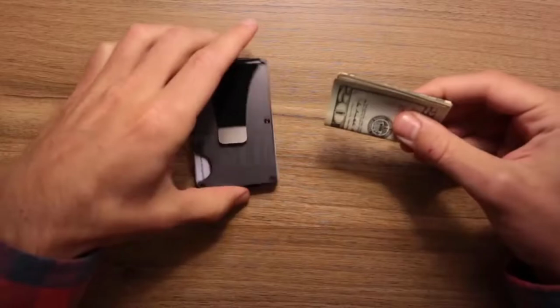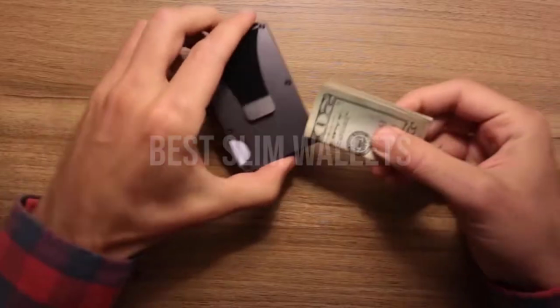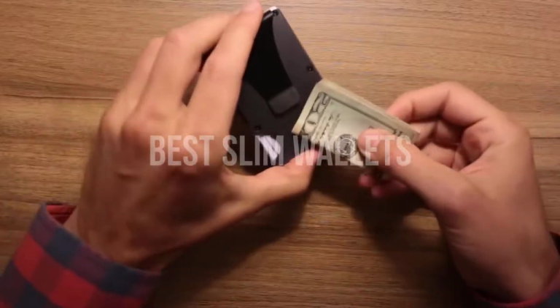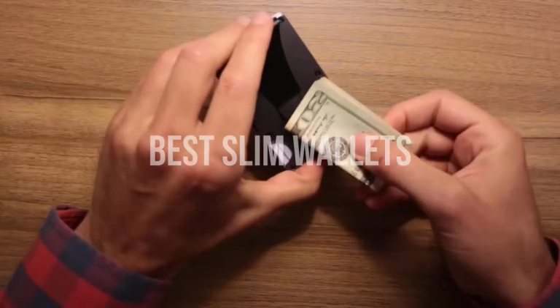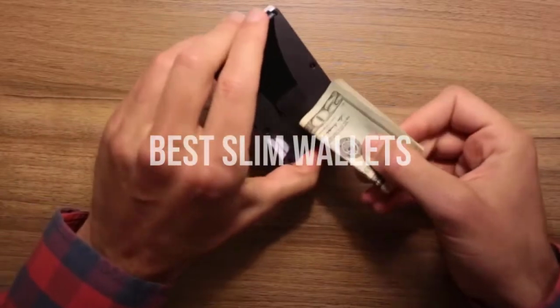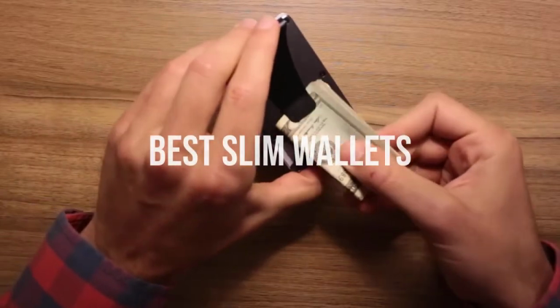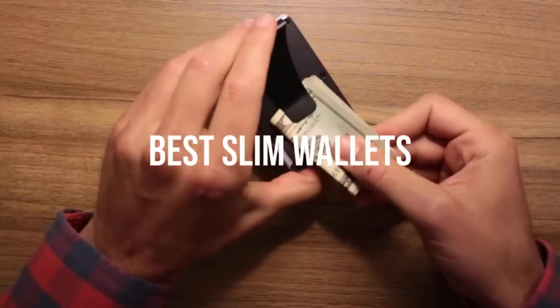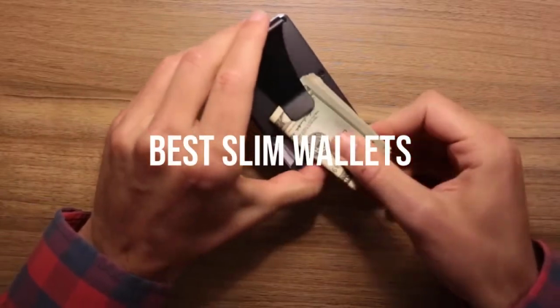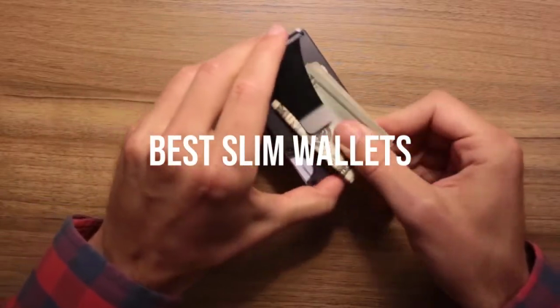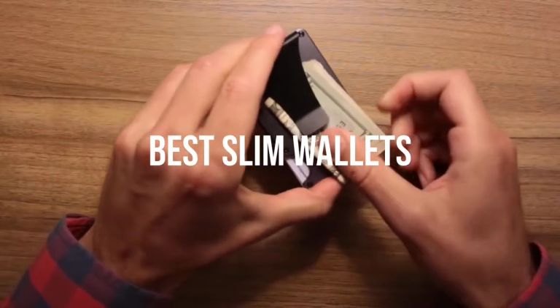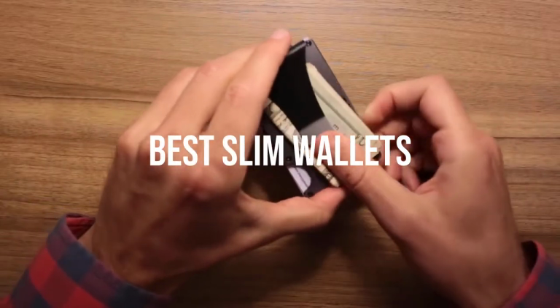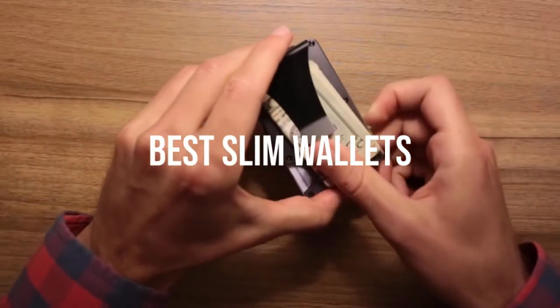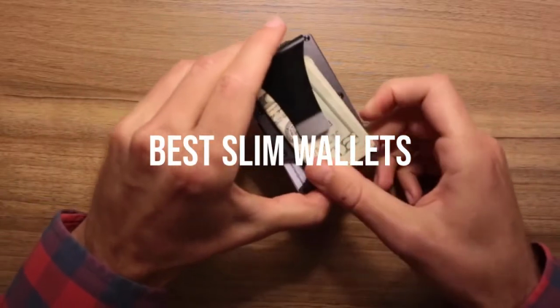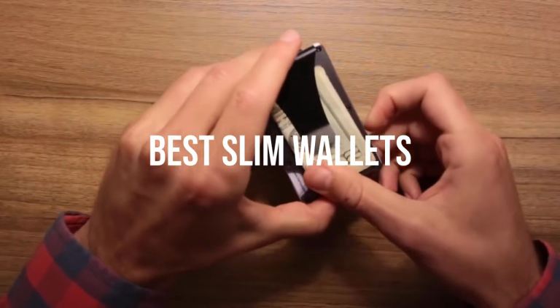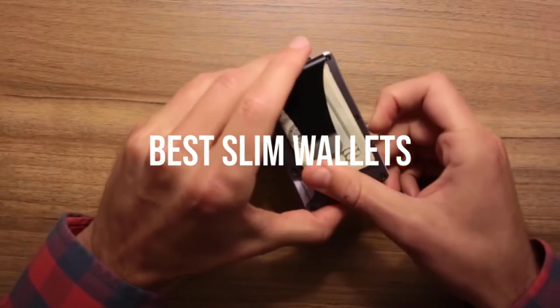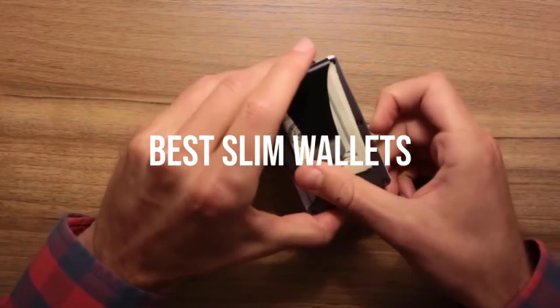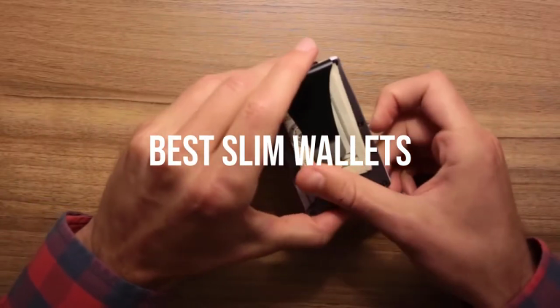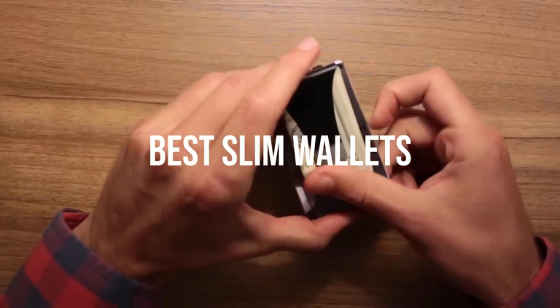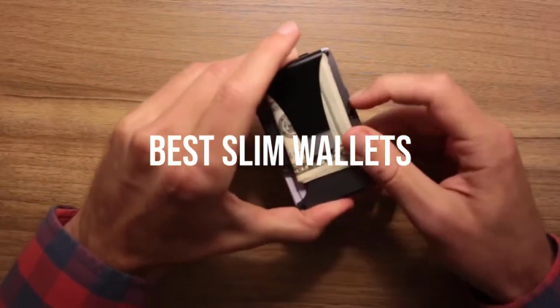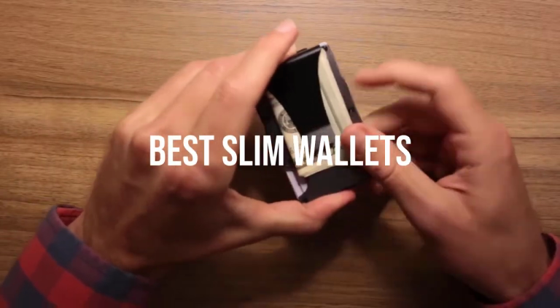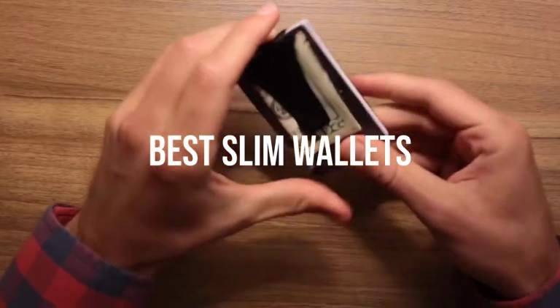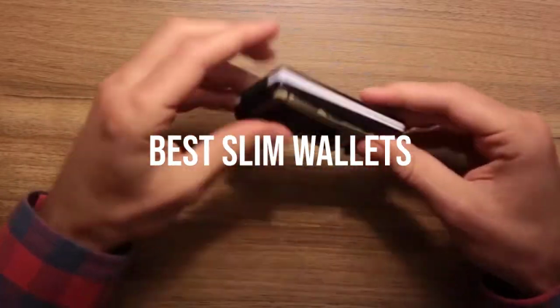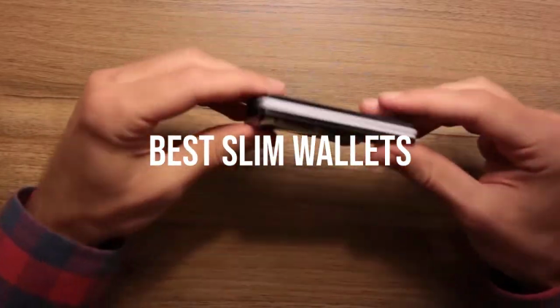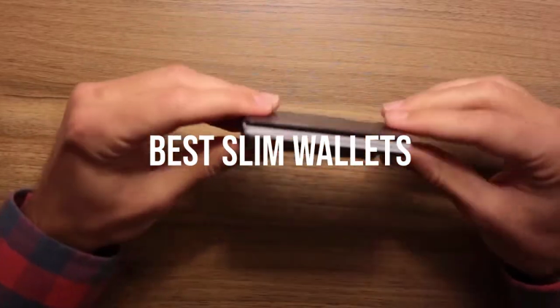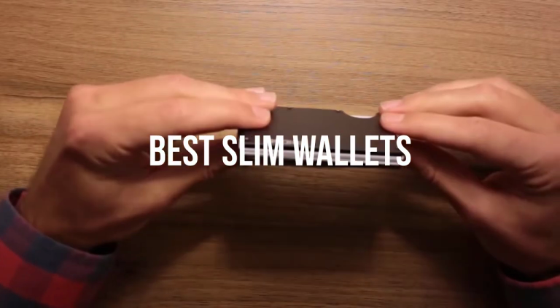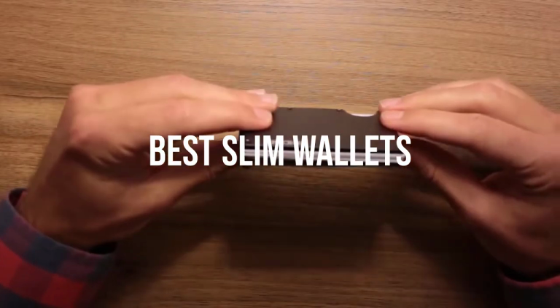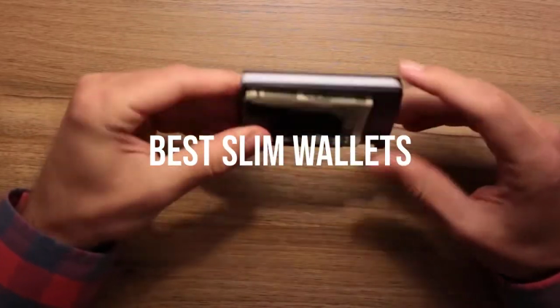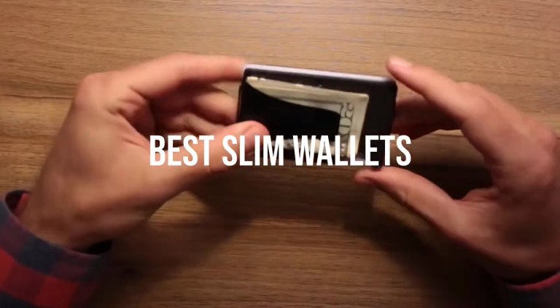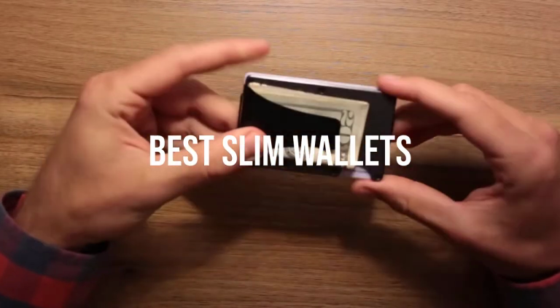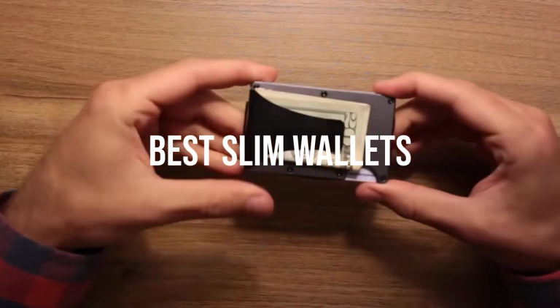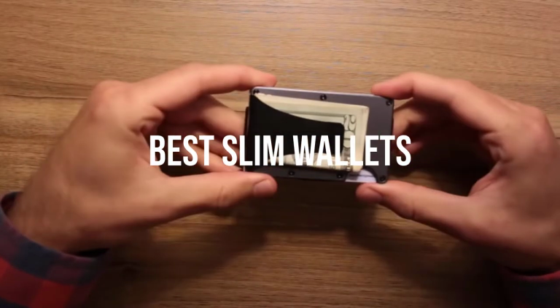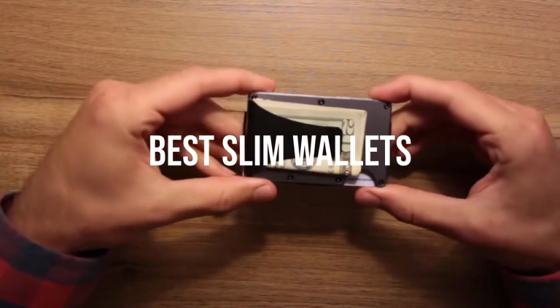Today we will take a look at the best slim wallets in the market. Let's get into the video.